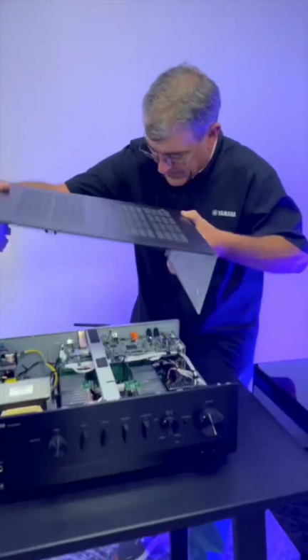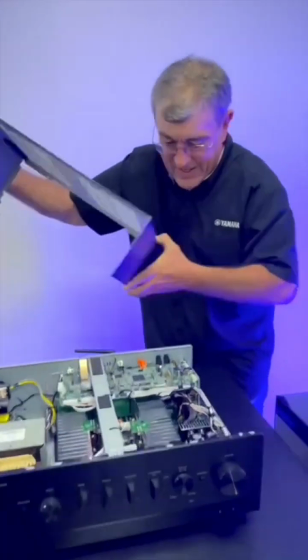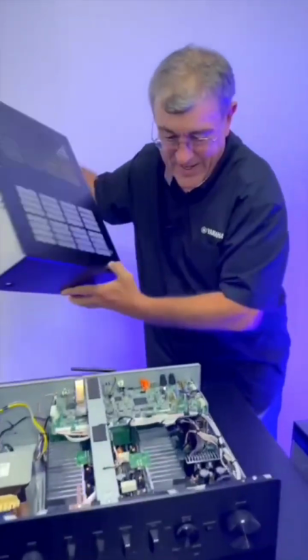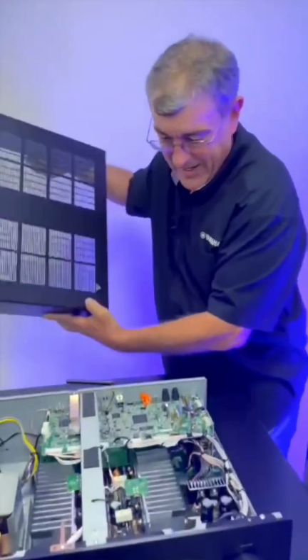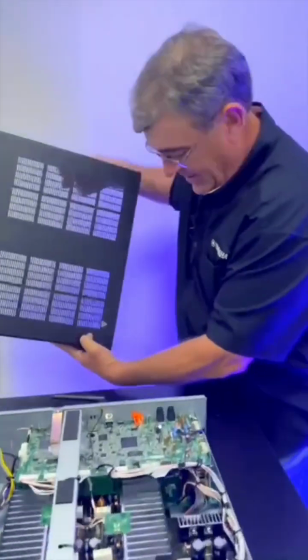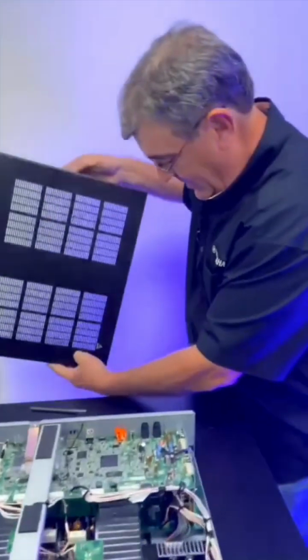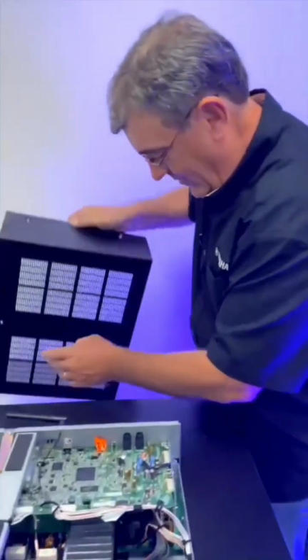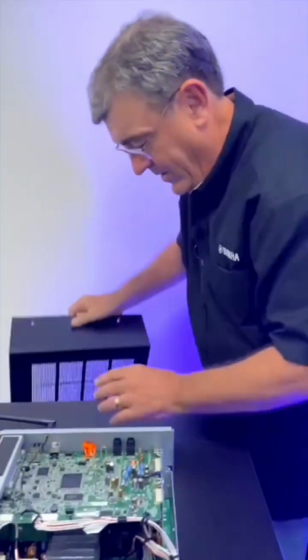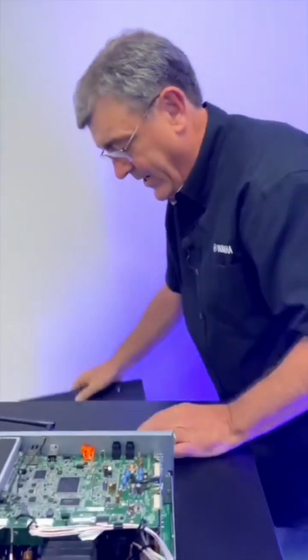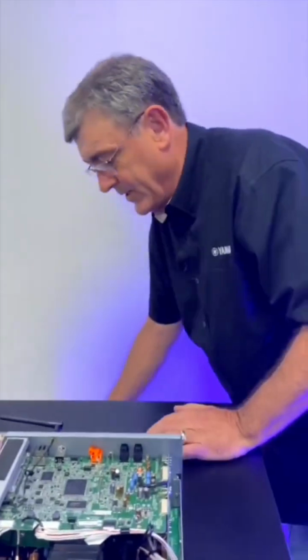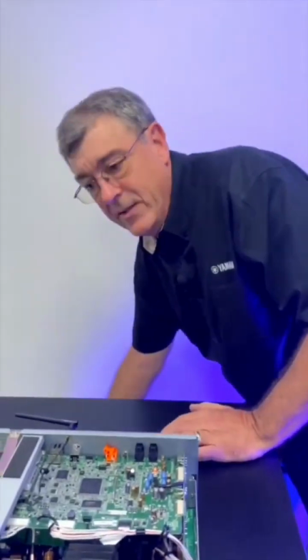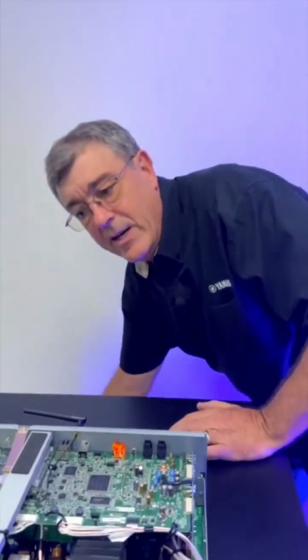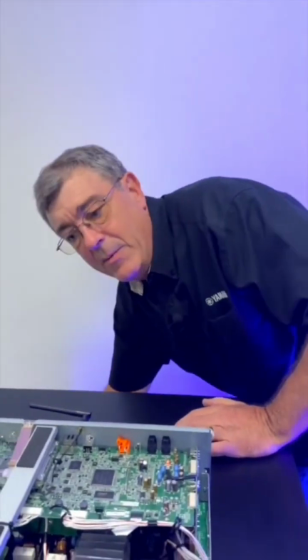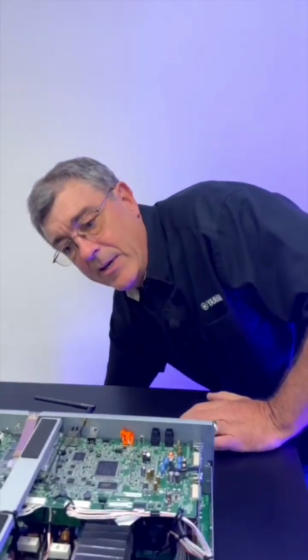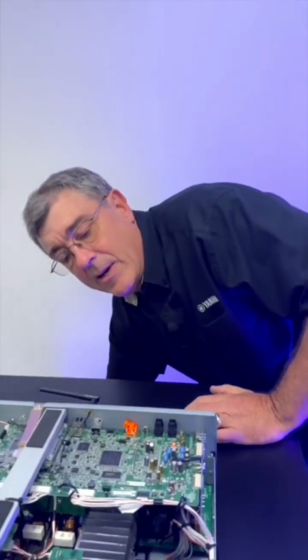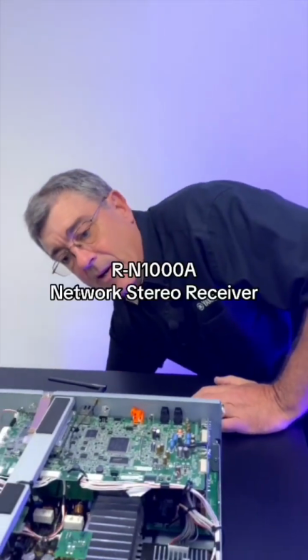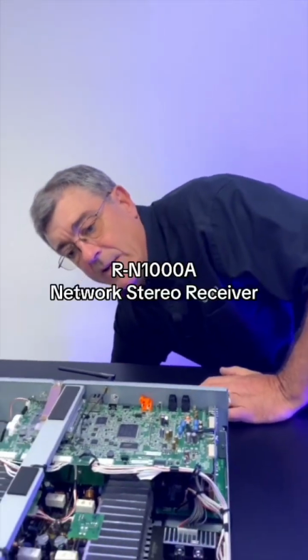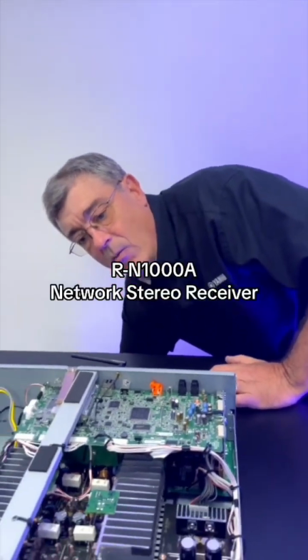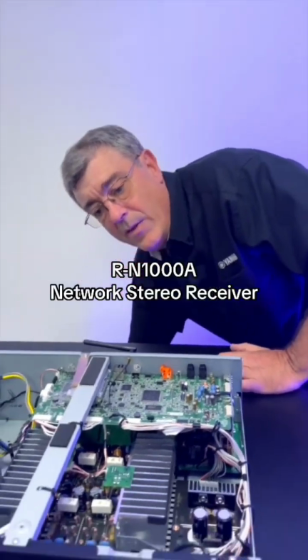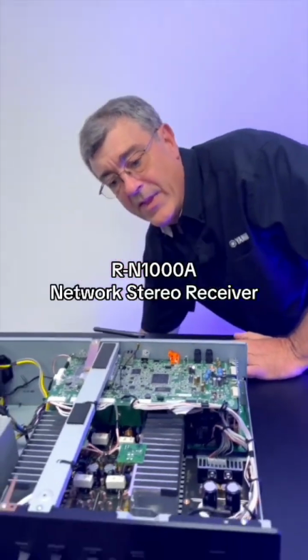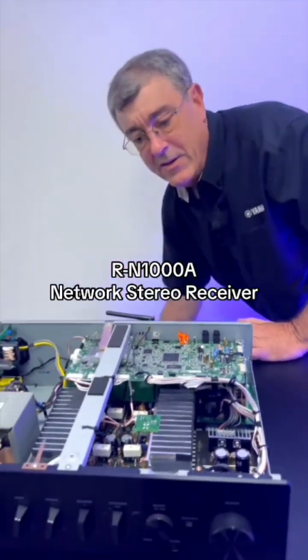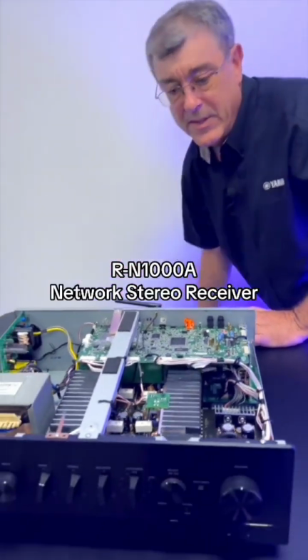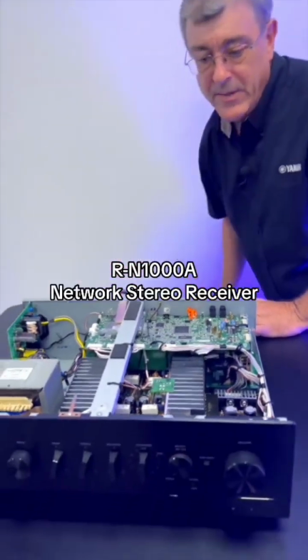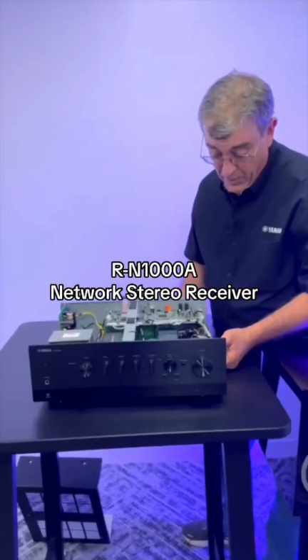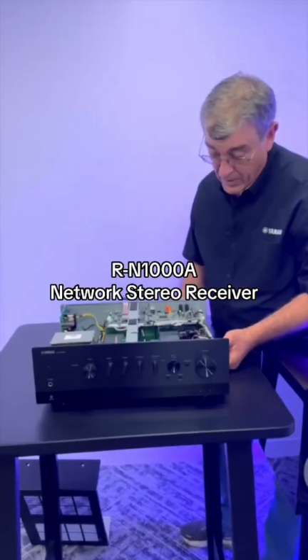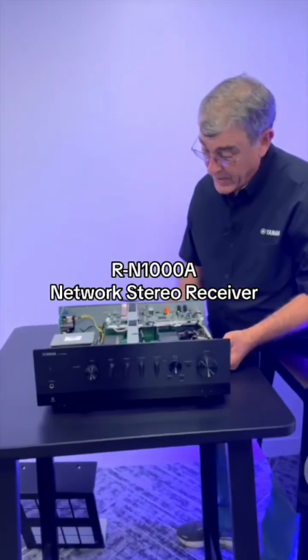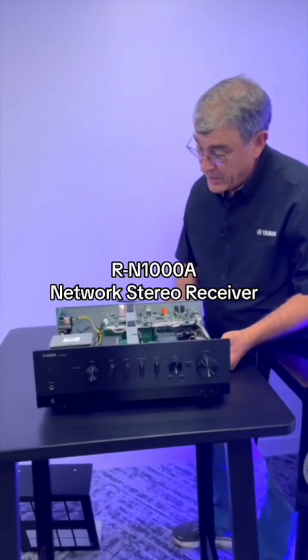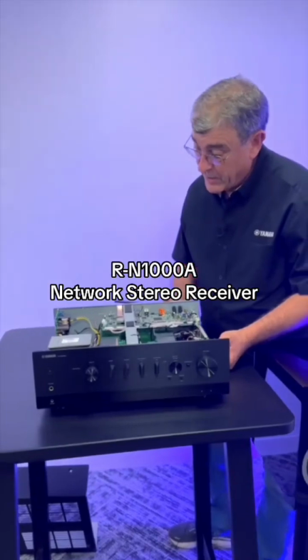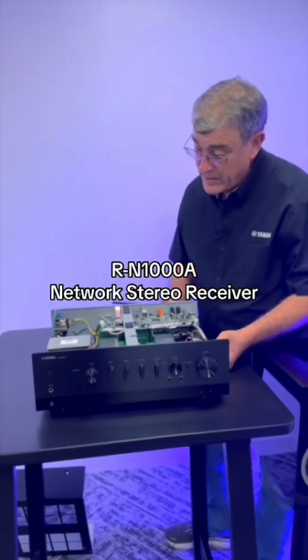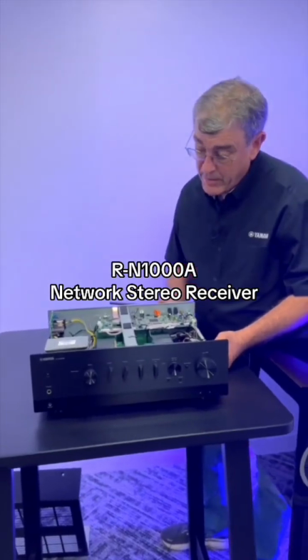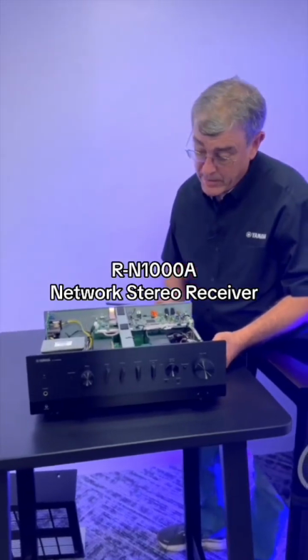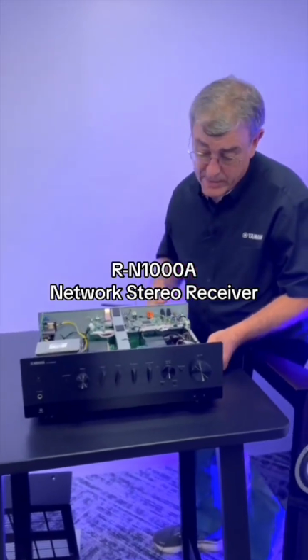Hey Phil, what are you working on? Well, I got this new Yamaha RN 1000. We've heard all kinds of good things about this.